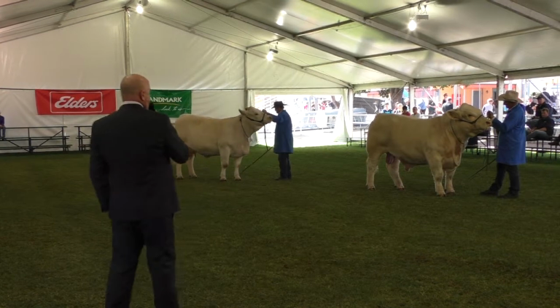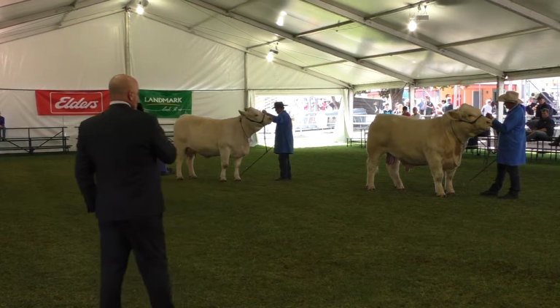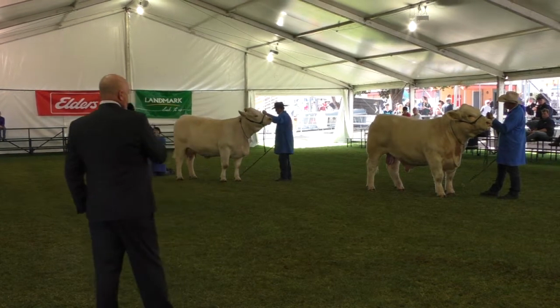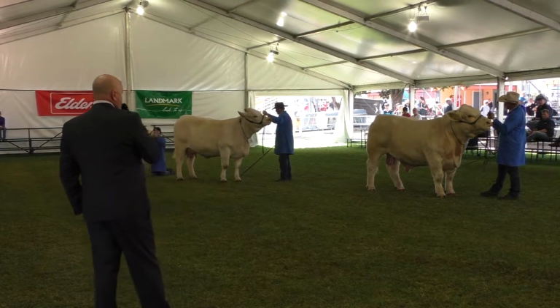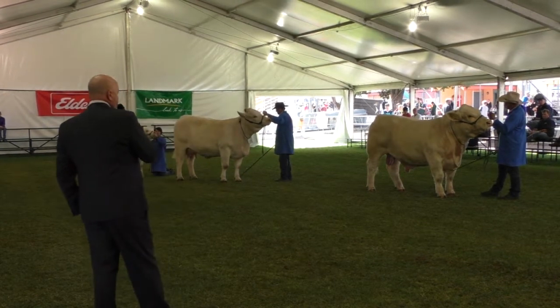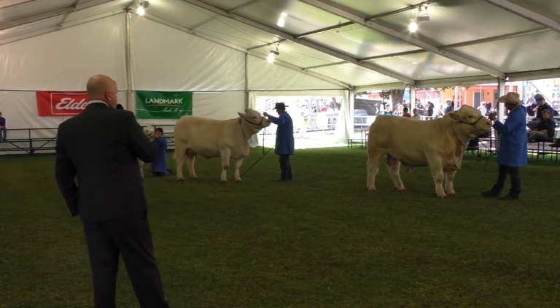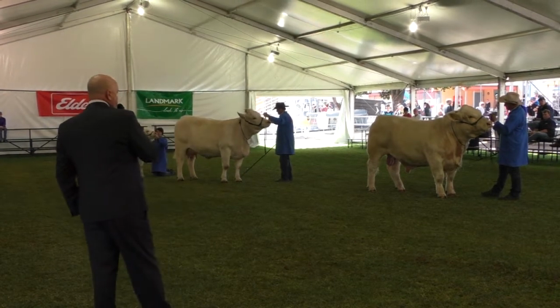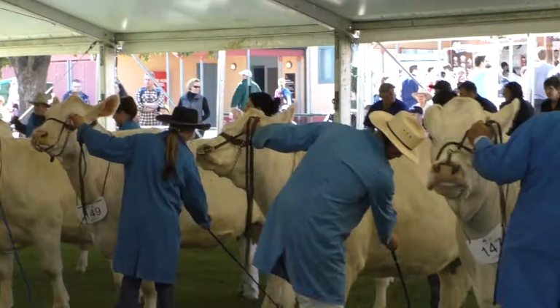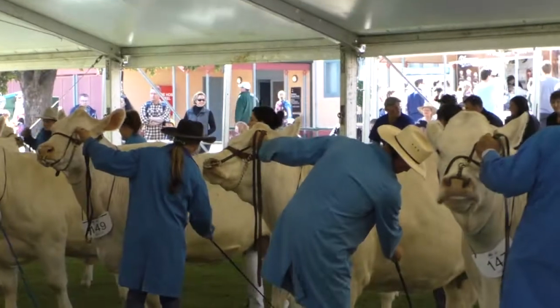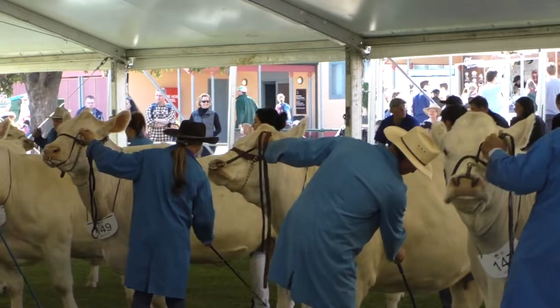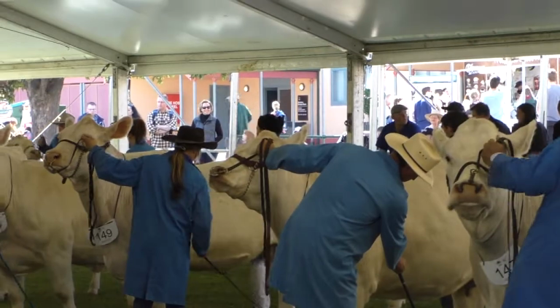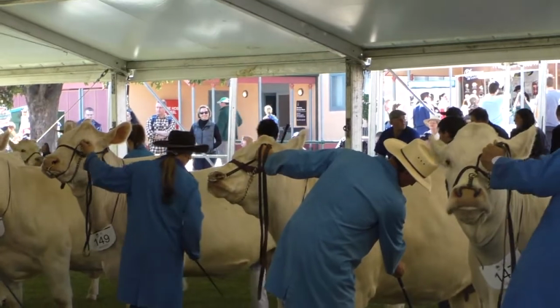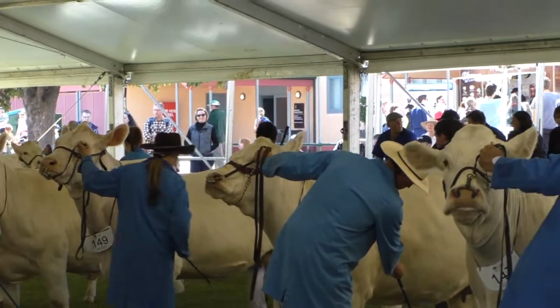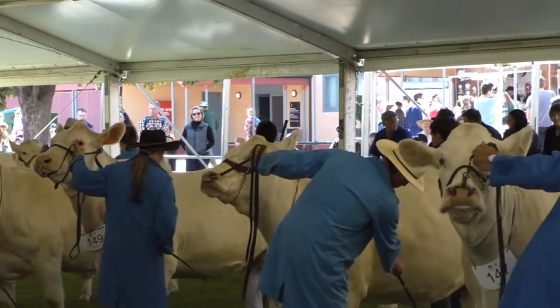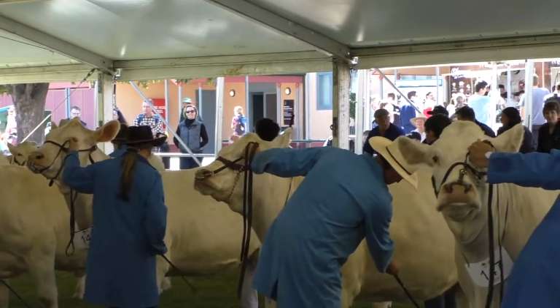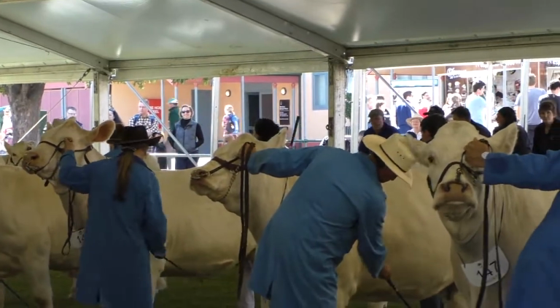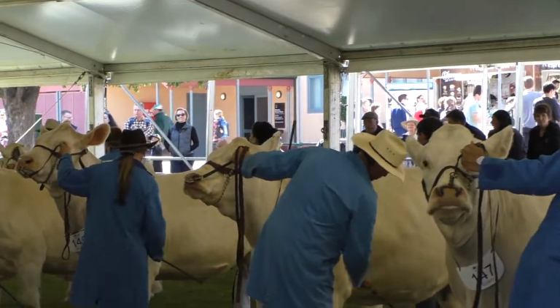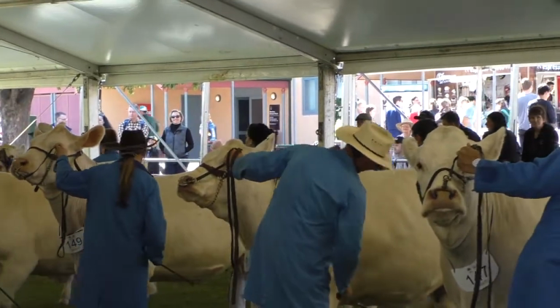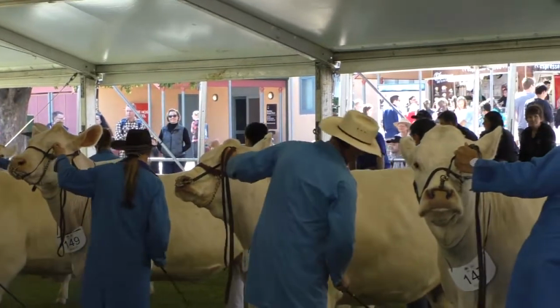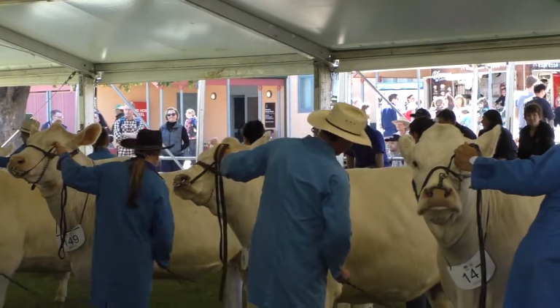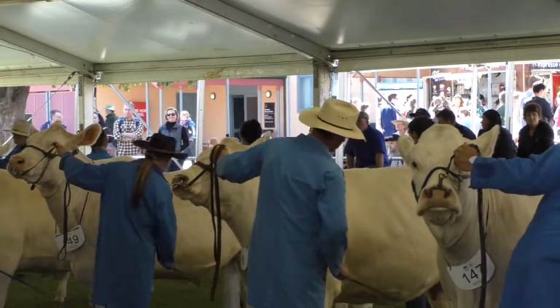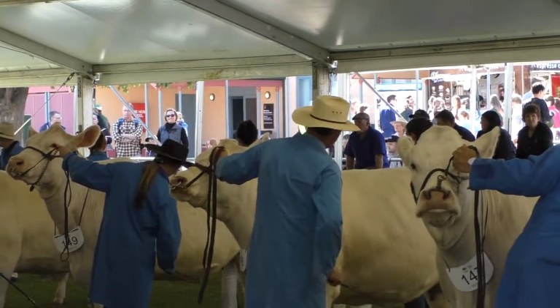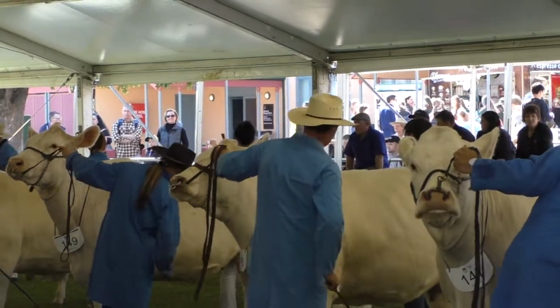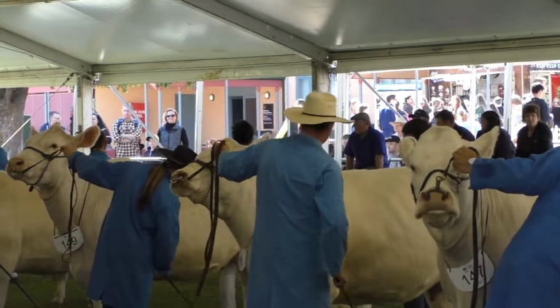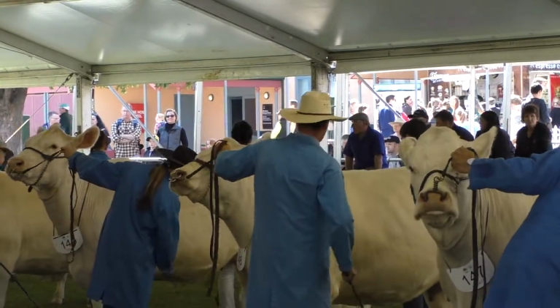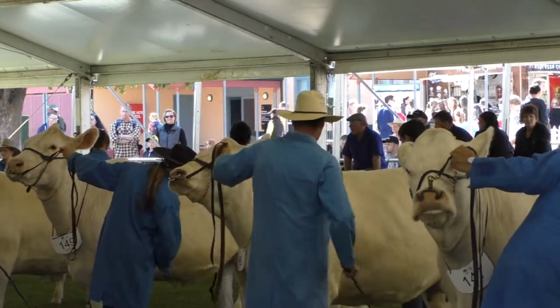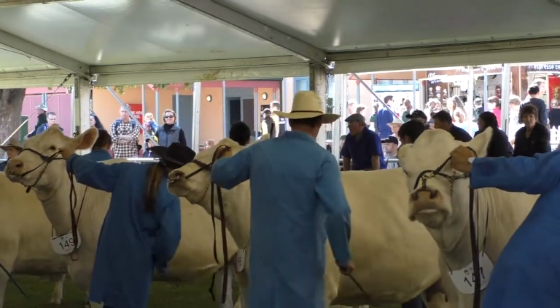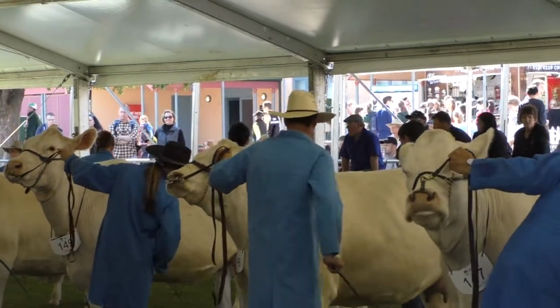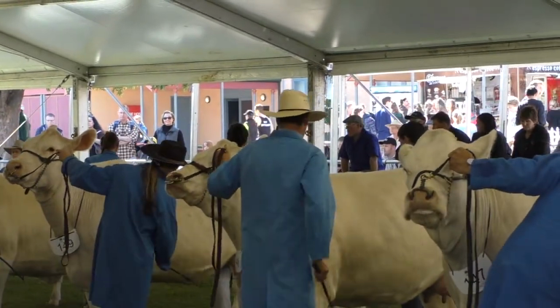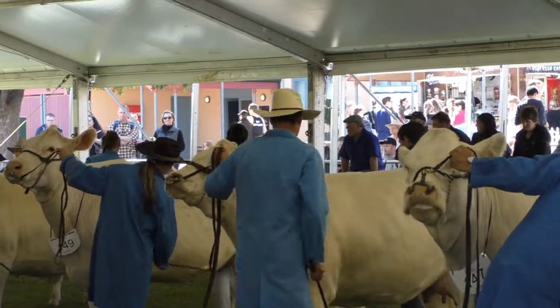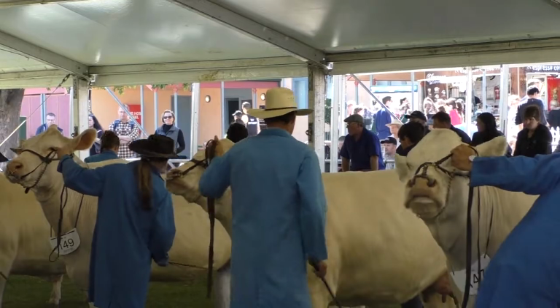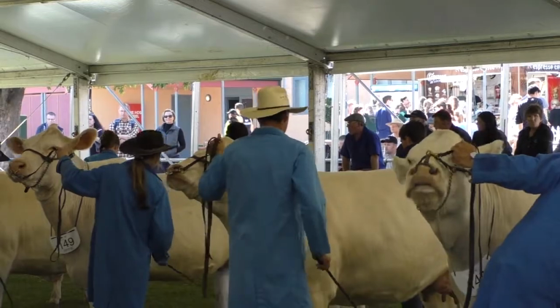I think when you get to your stars in a breed and that next line of bulls, they're going out in the commercial industry.